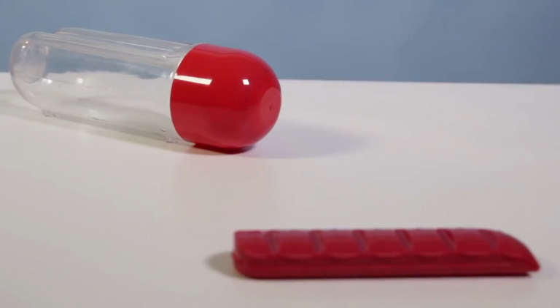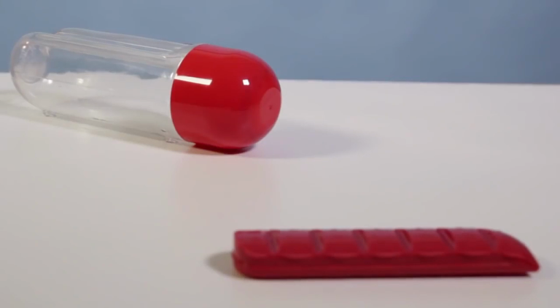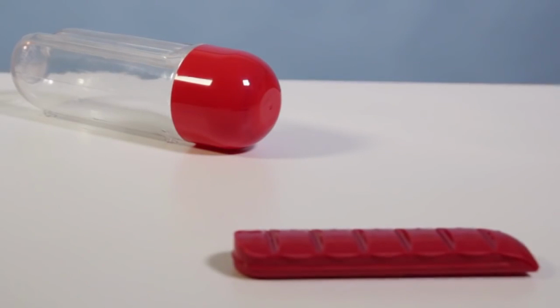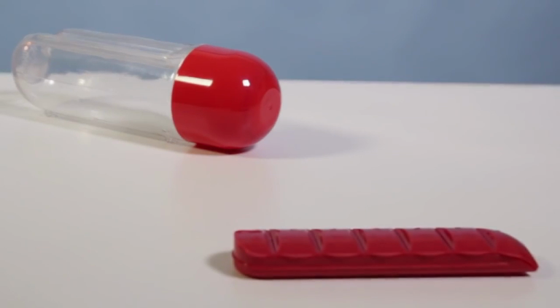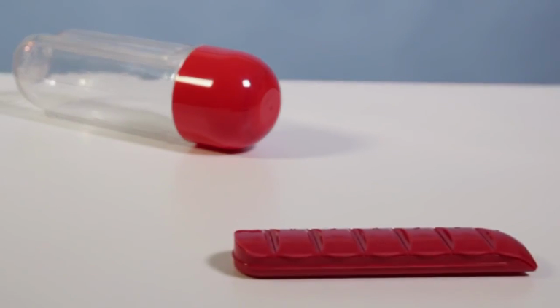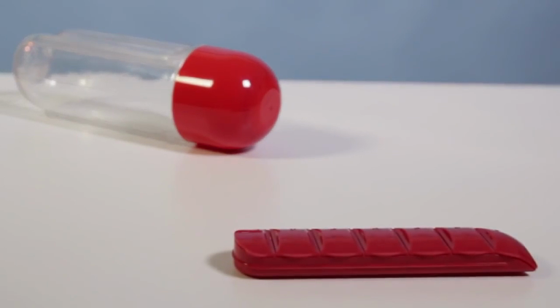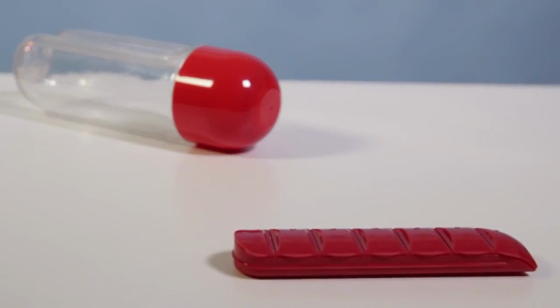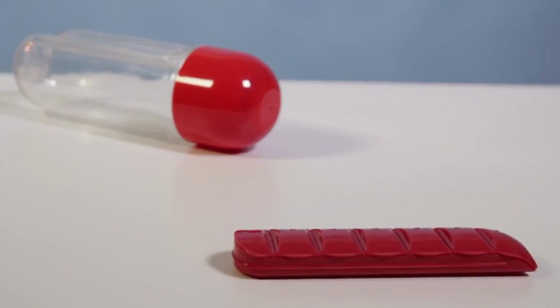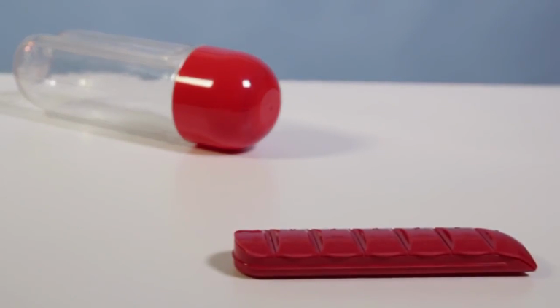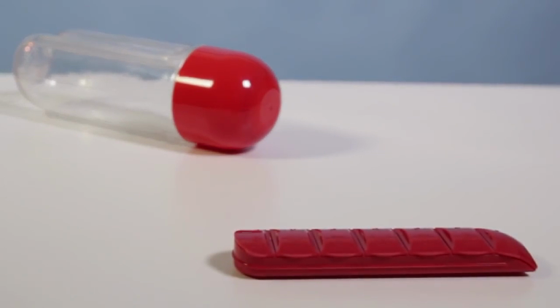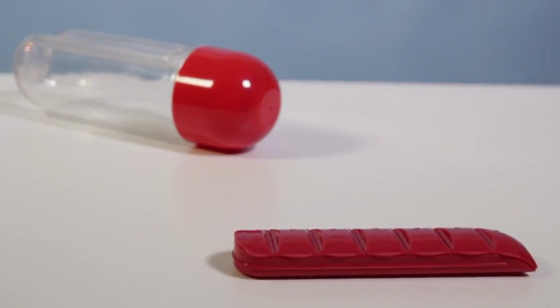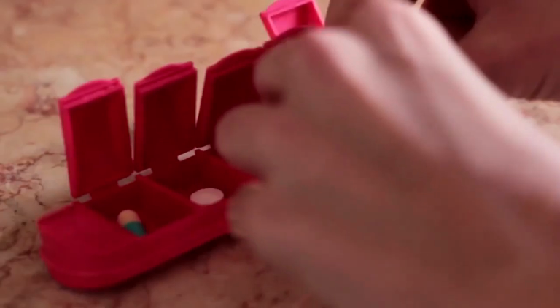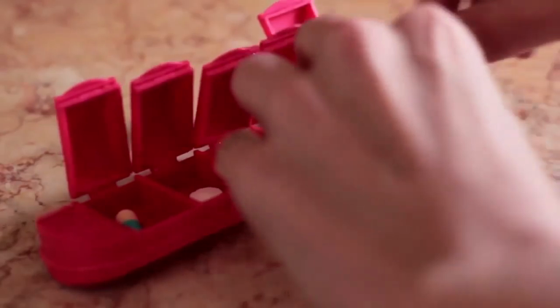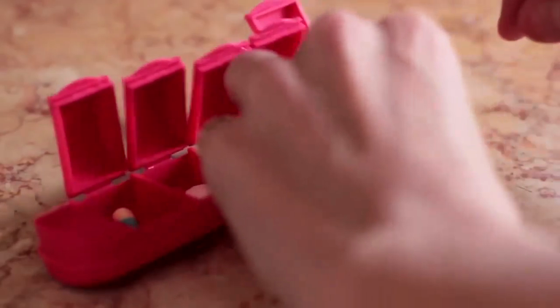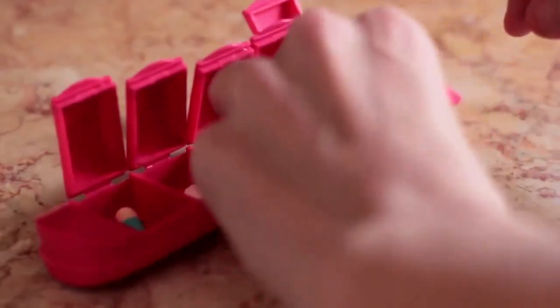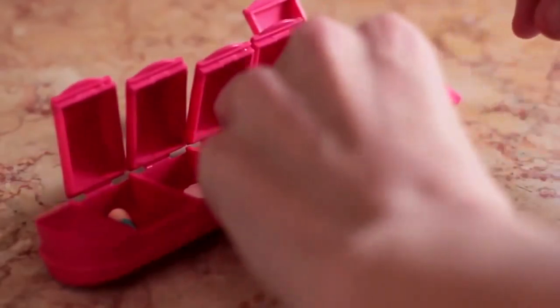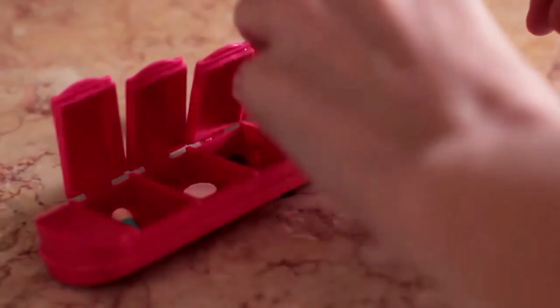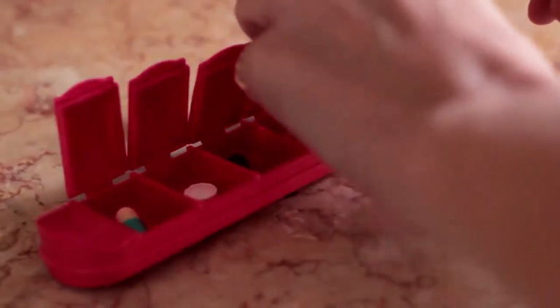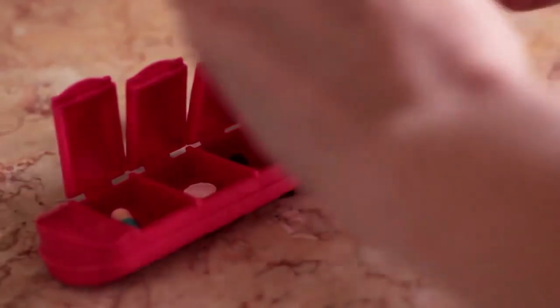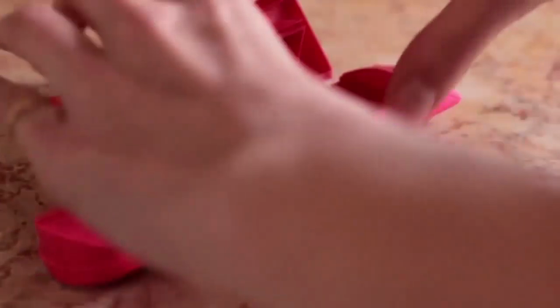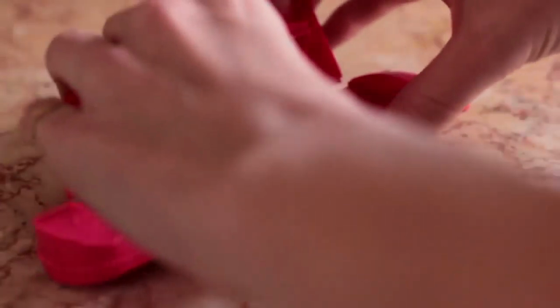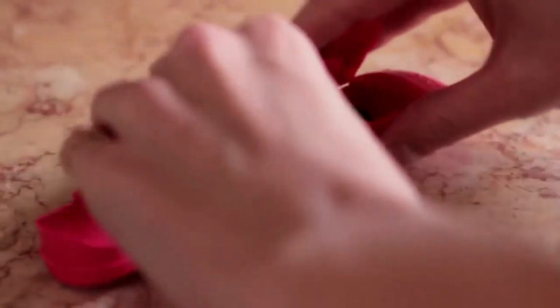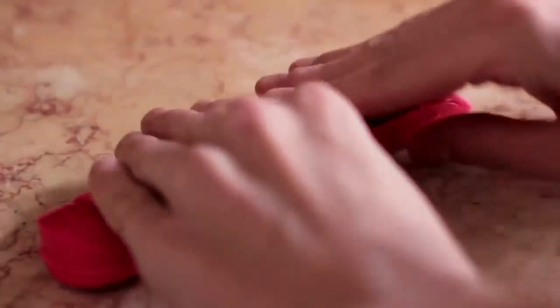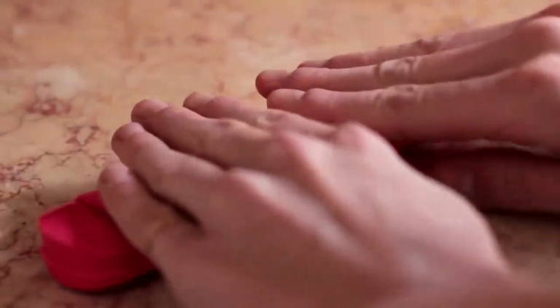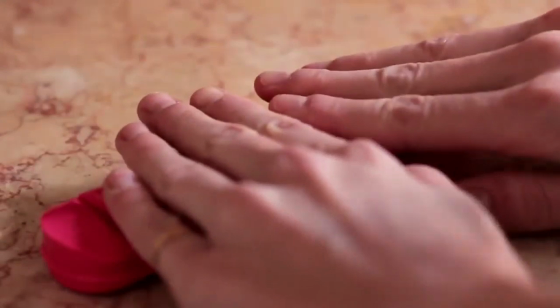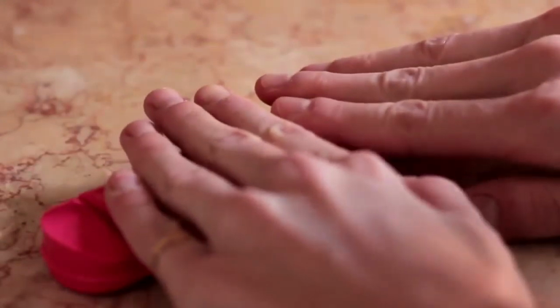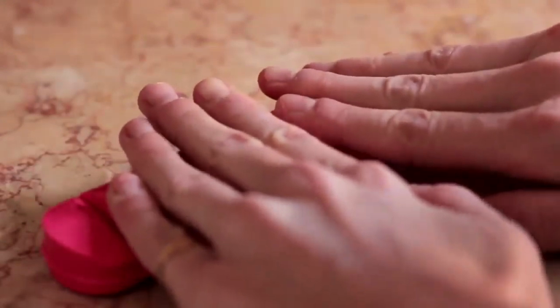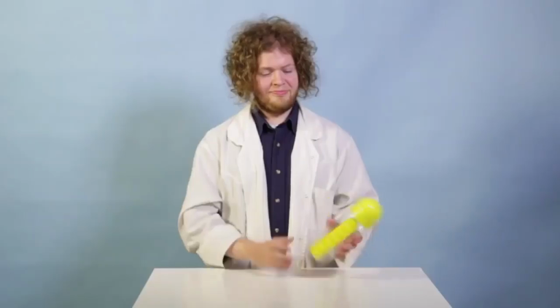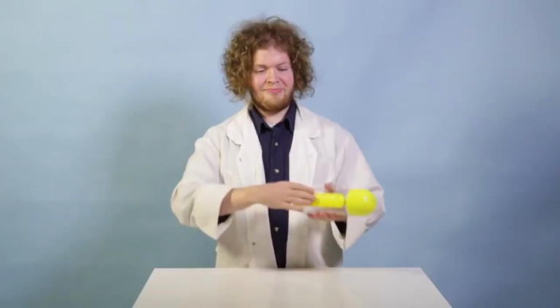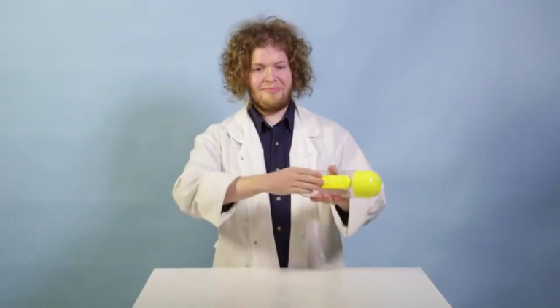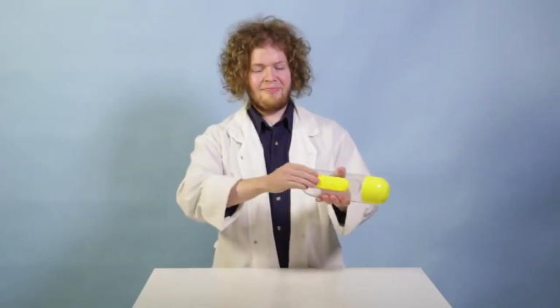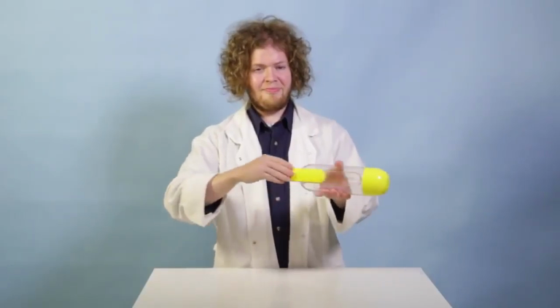The Elegant Pill Dispenser is easy to organize and can fit easily in your pocket. Just snap it off the bottle.